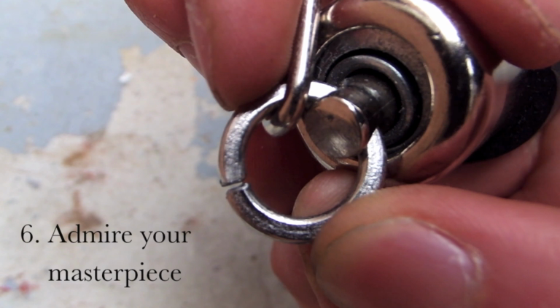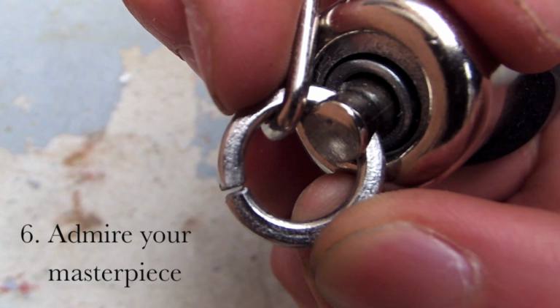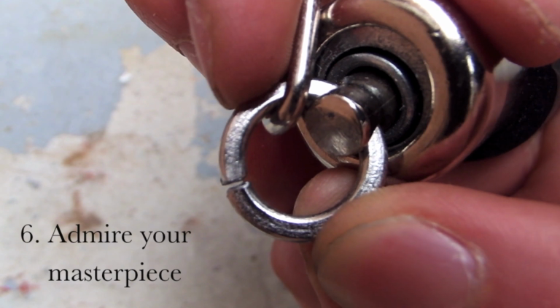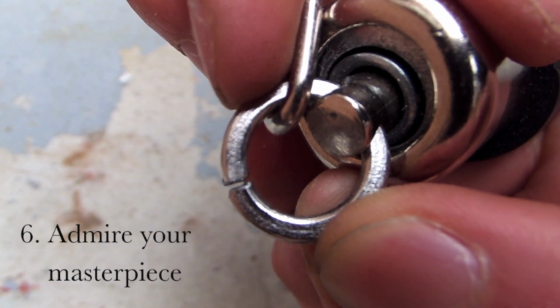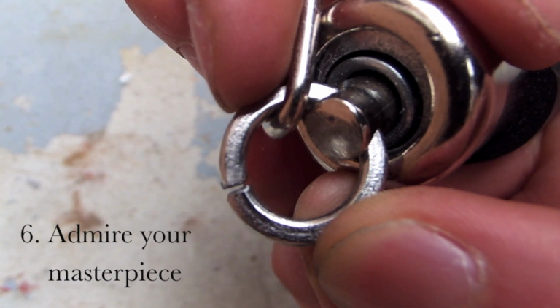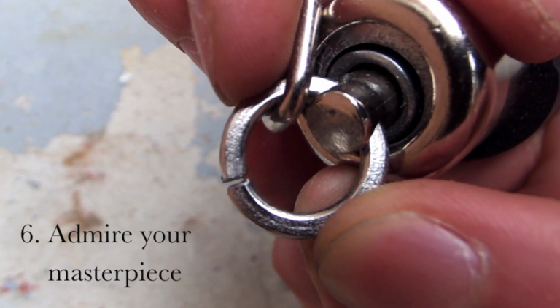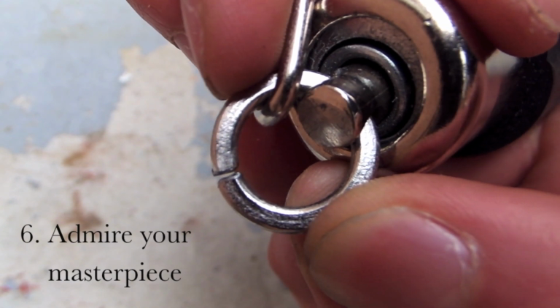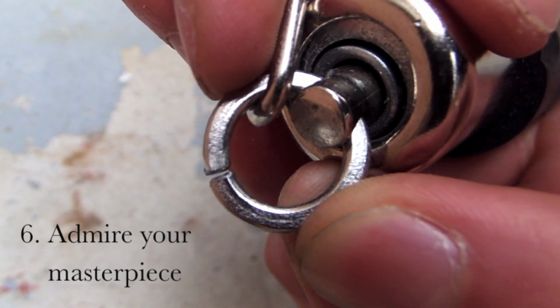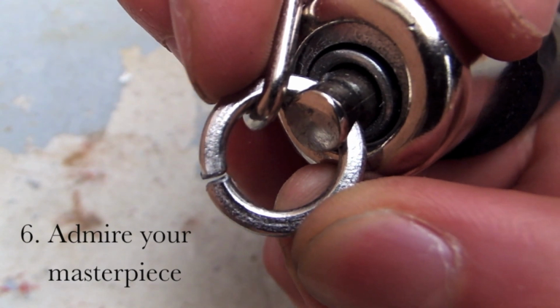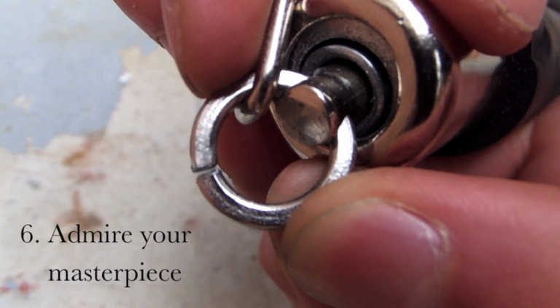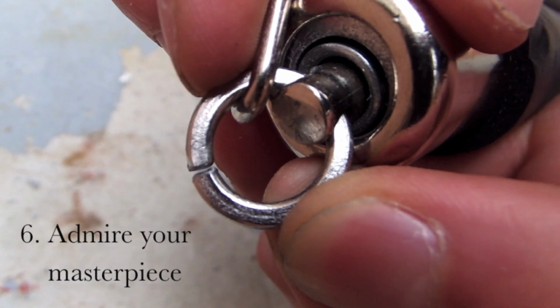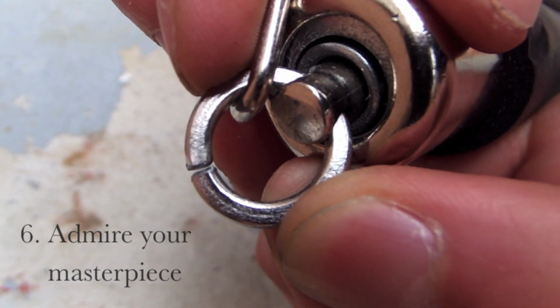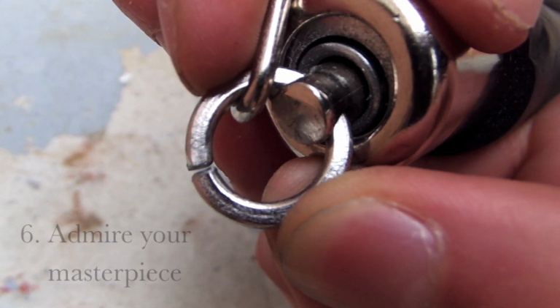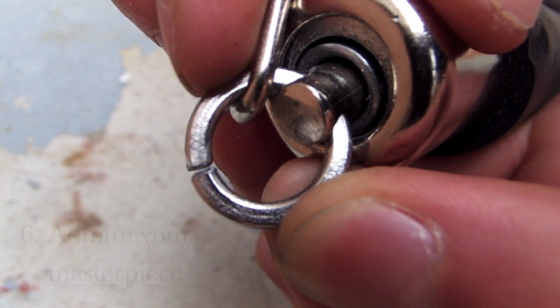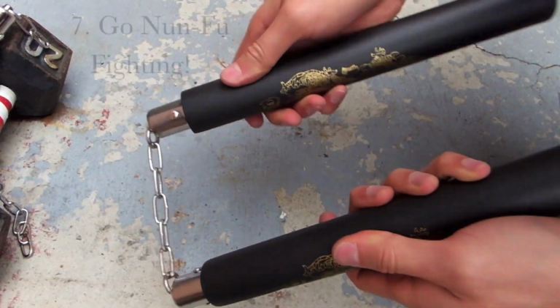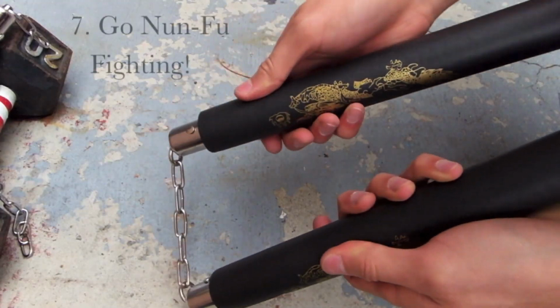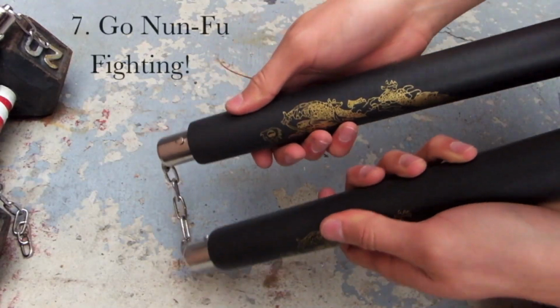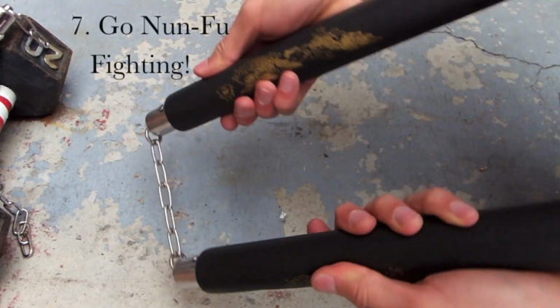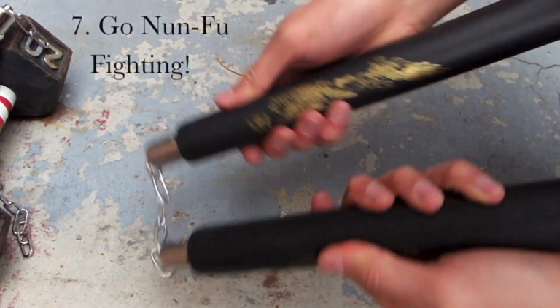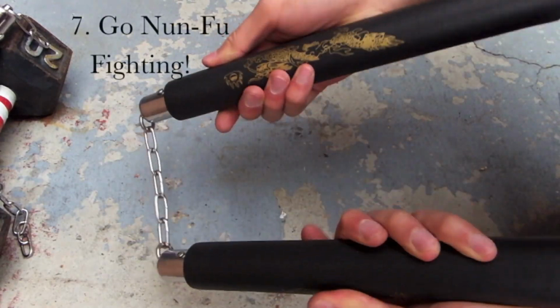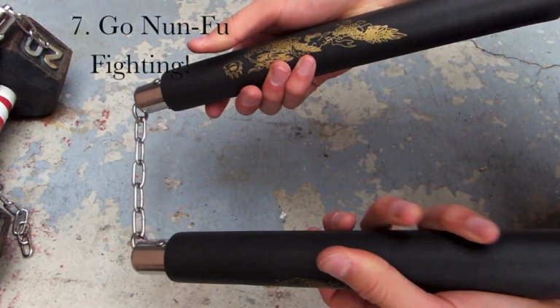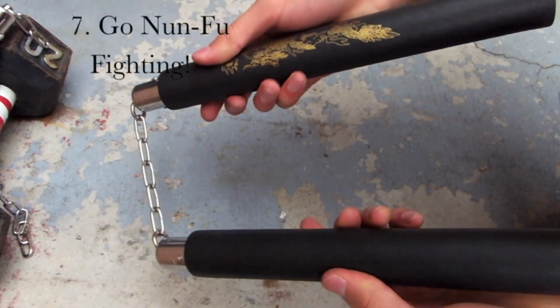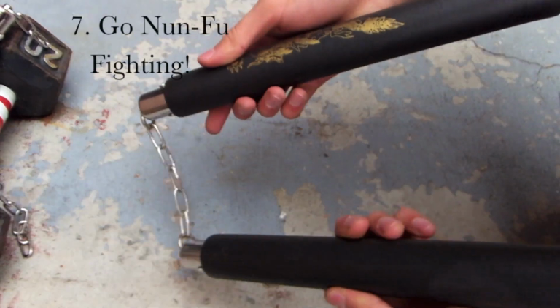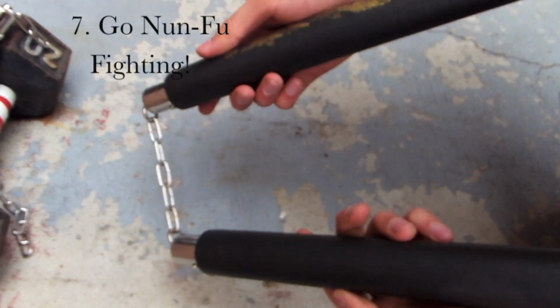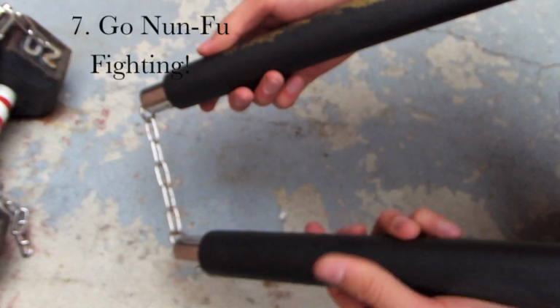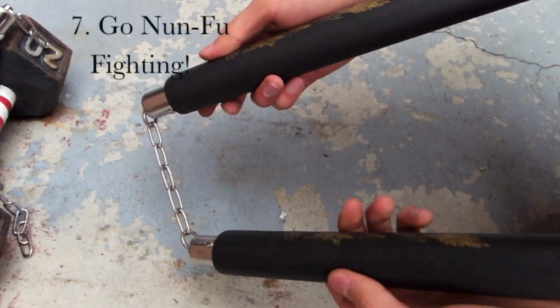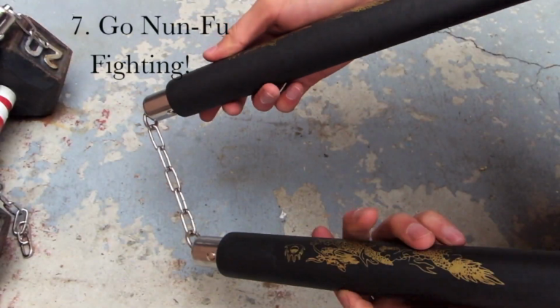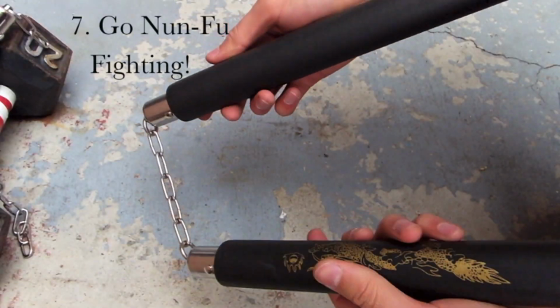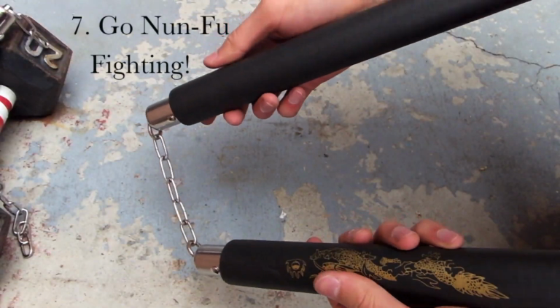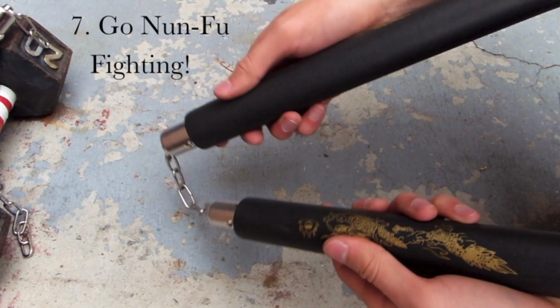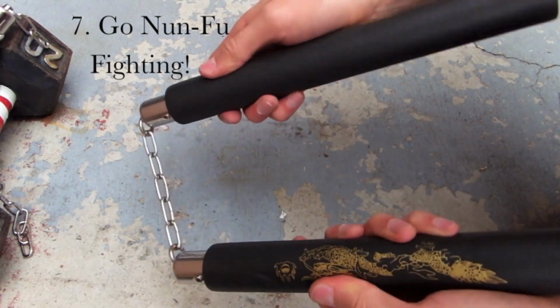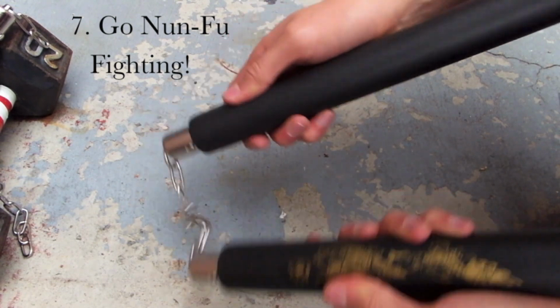When you're finished, it should look like this. Now you're ready for some nunchuck fighting, for my work here is done.